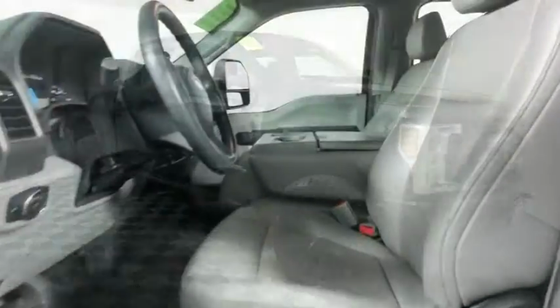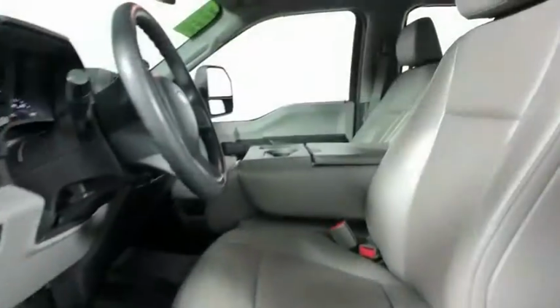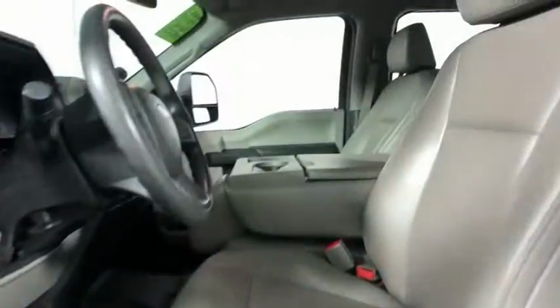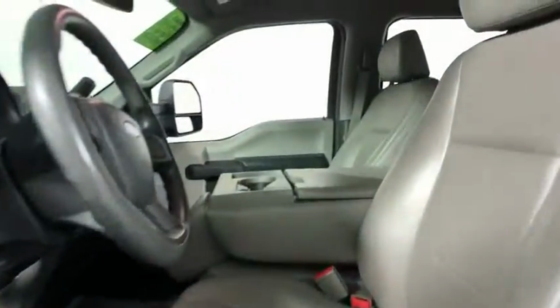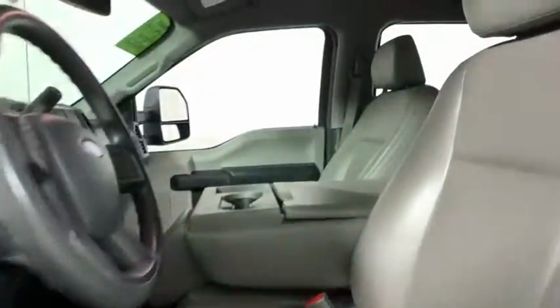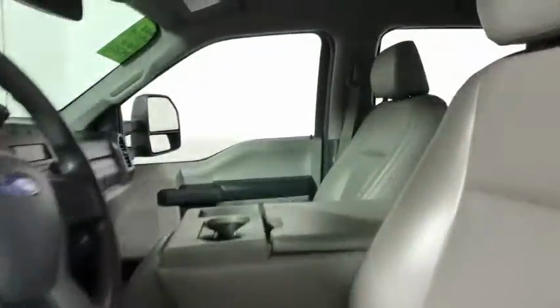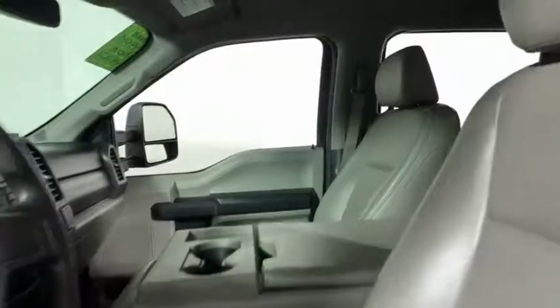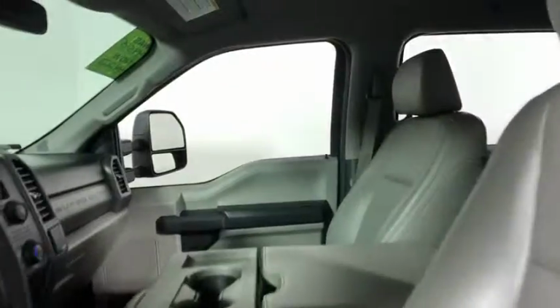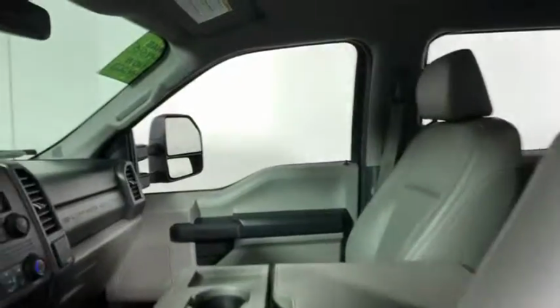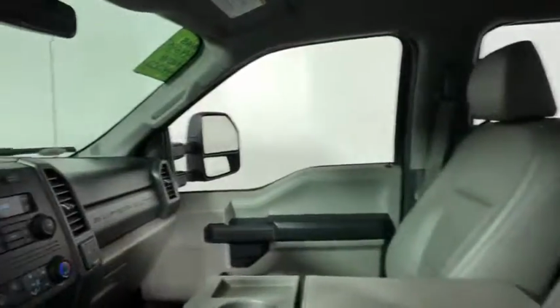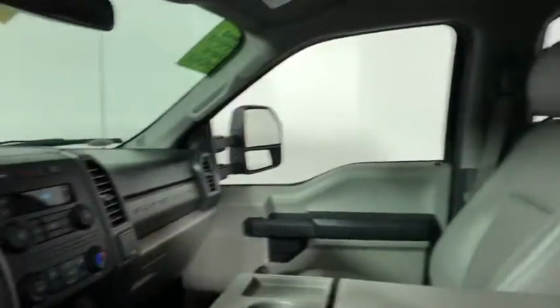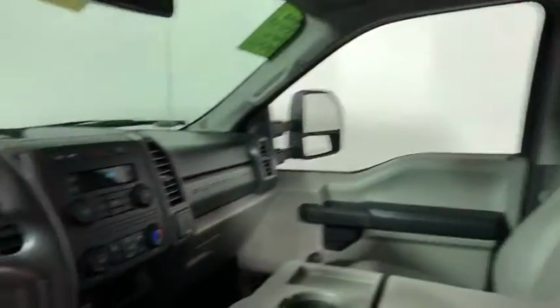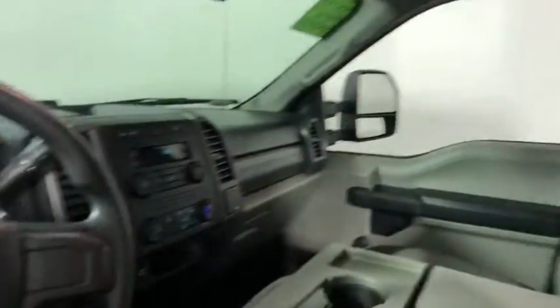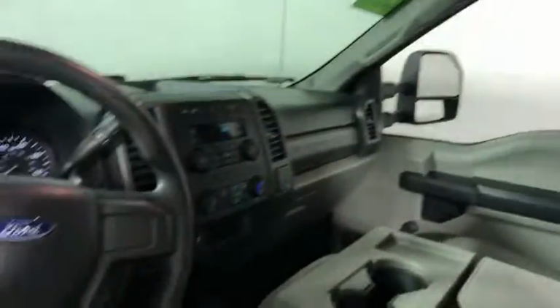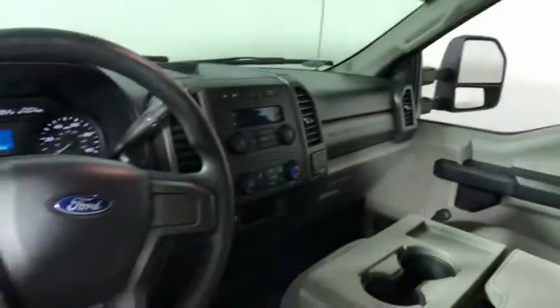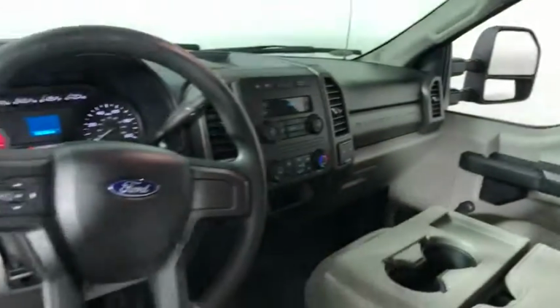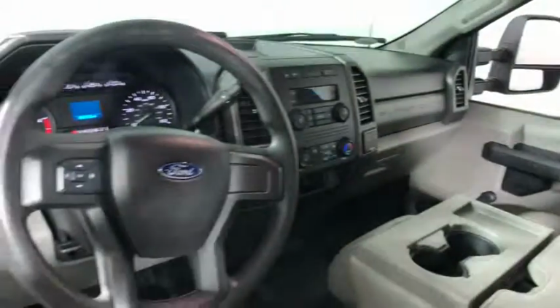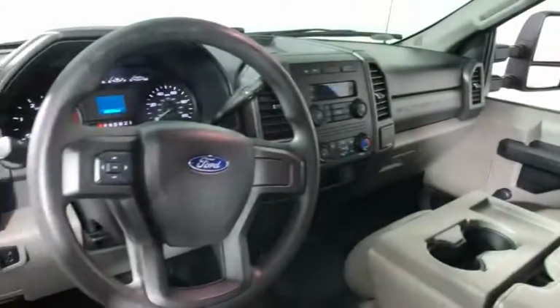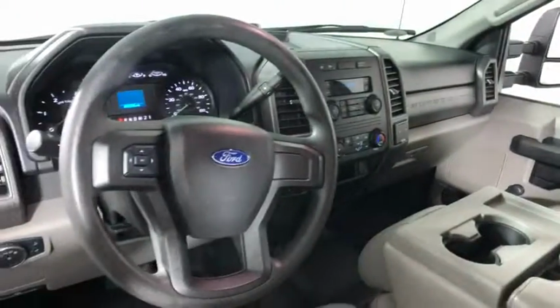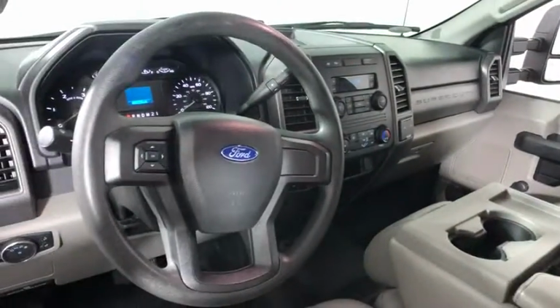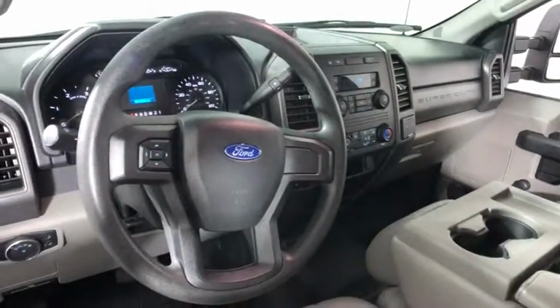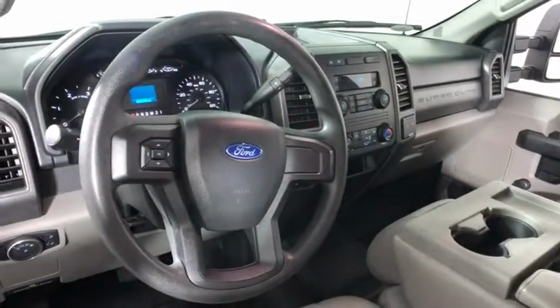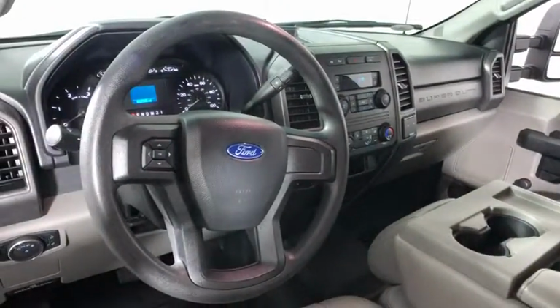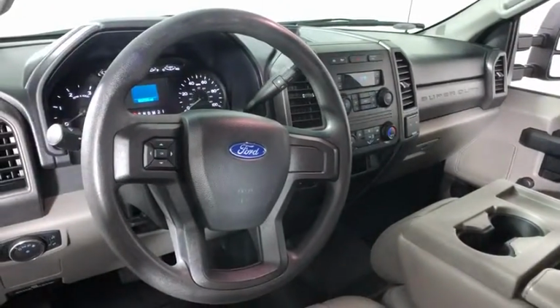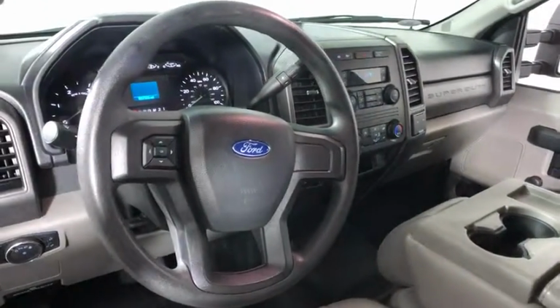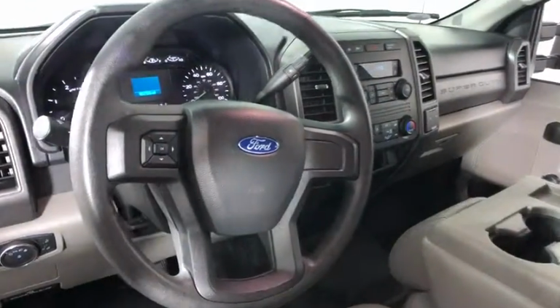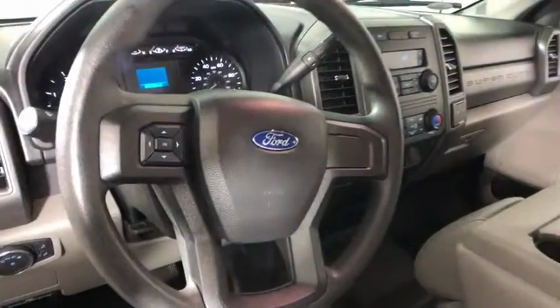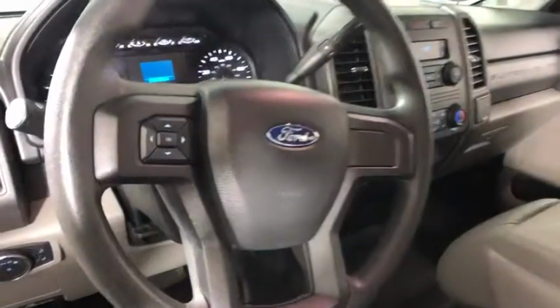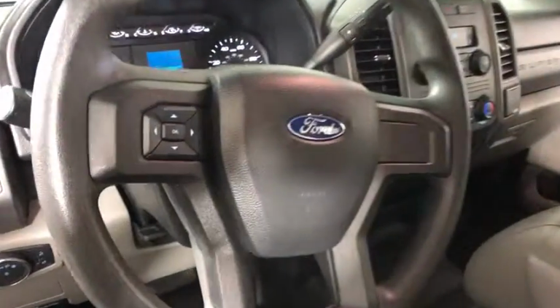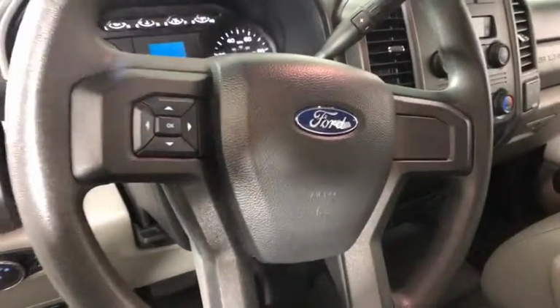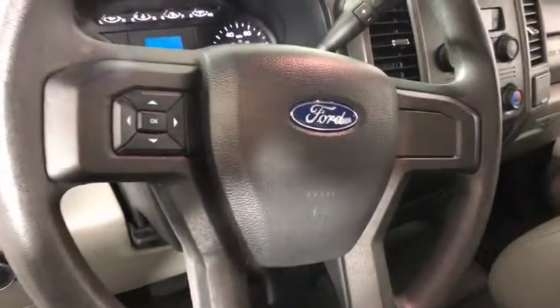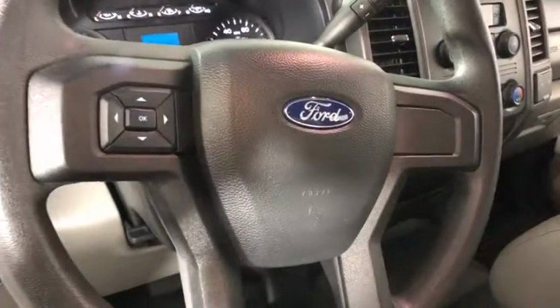Ford F-250 Super Duty. This vehicle has less than 25,000 miles.